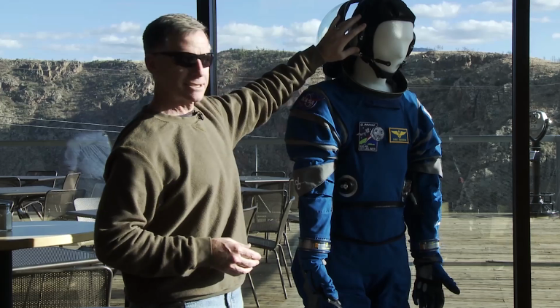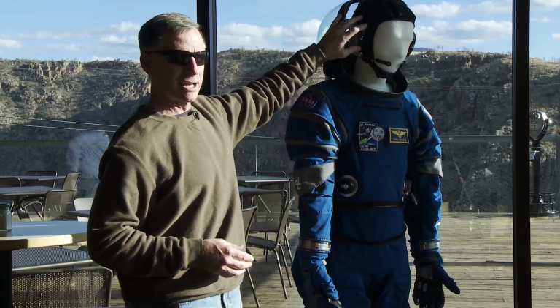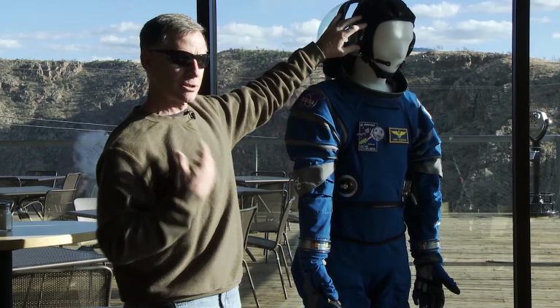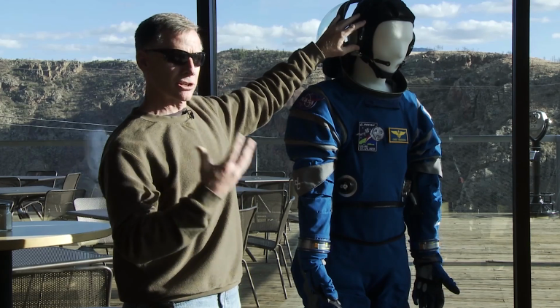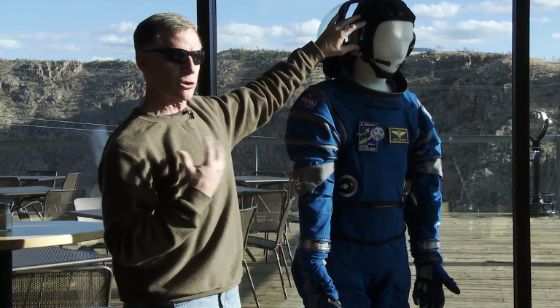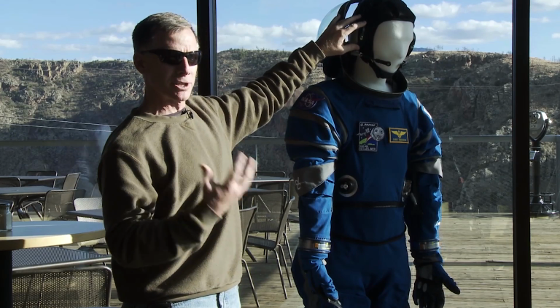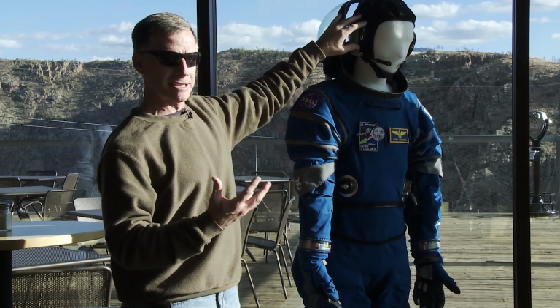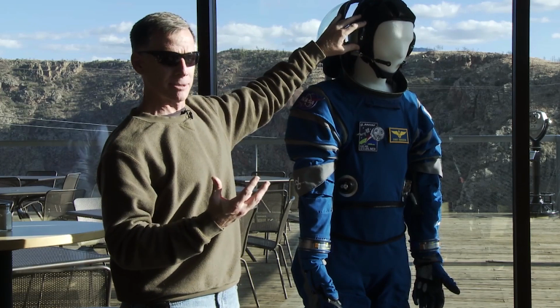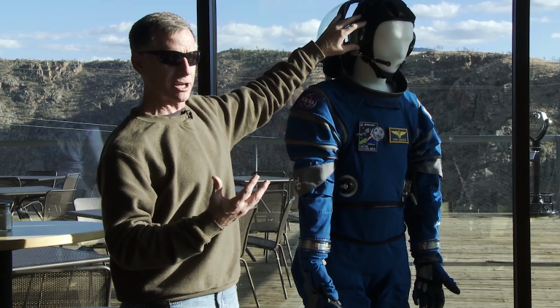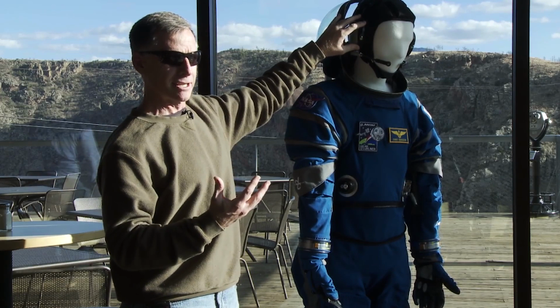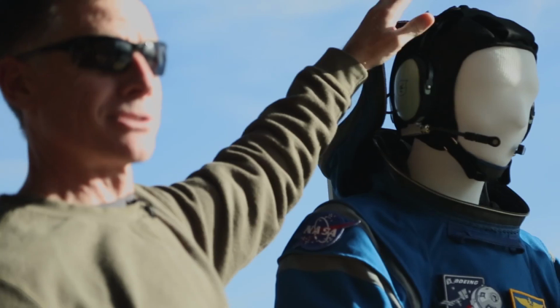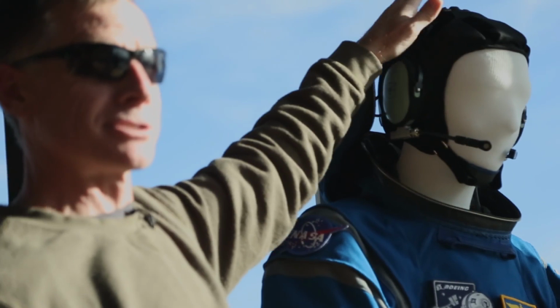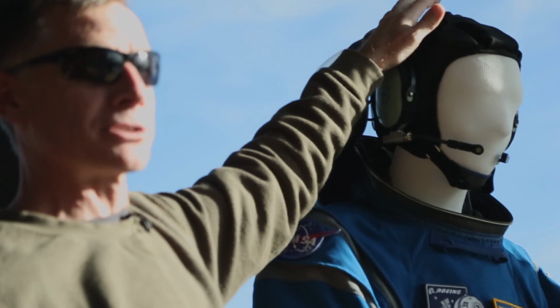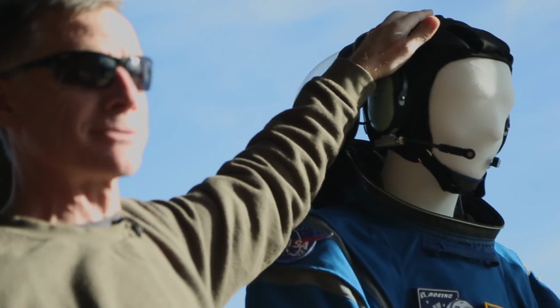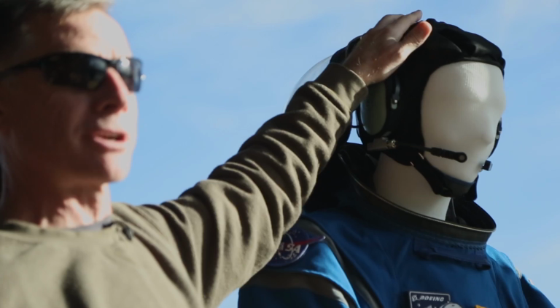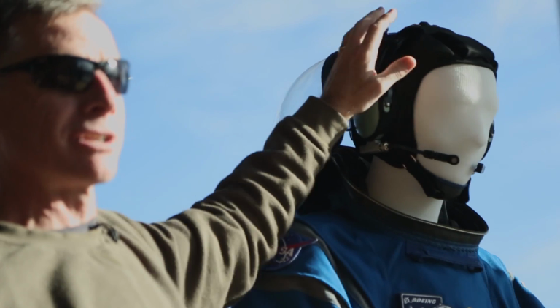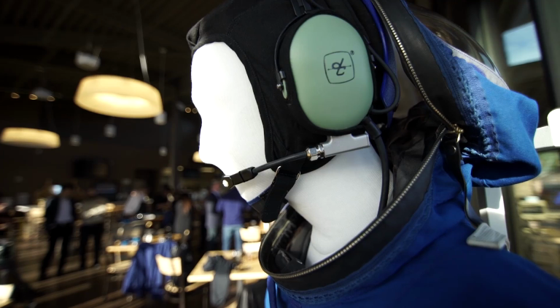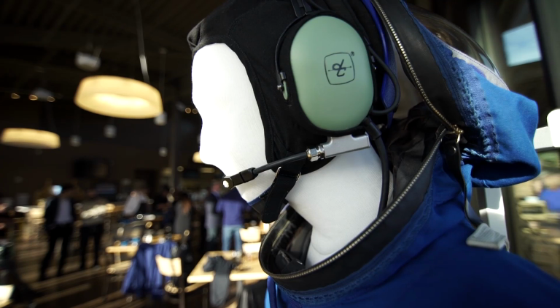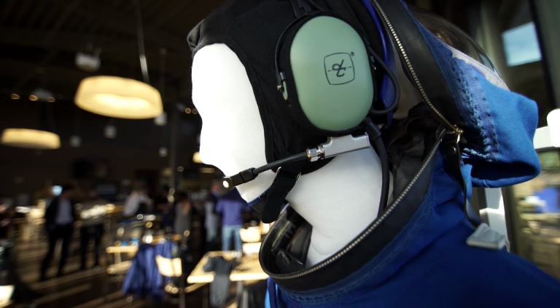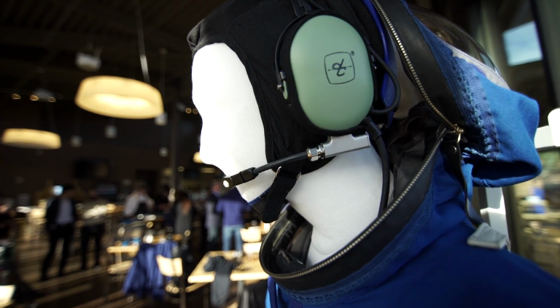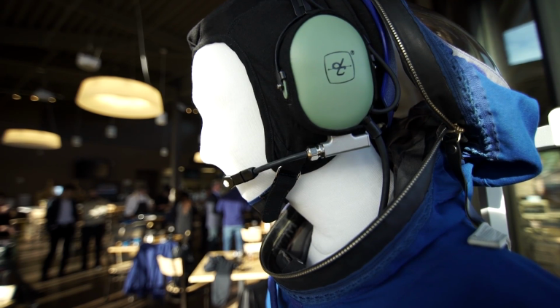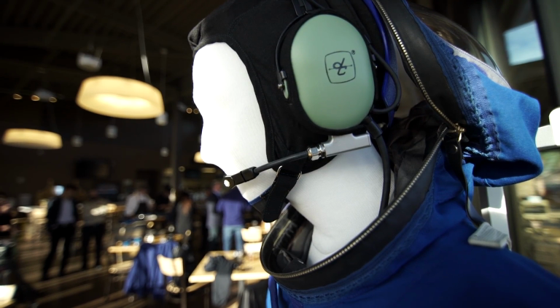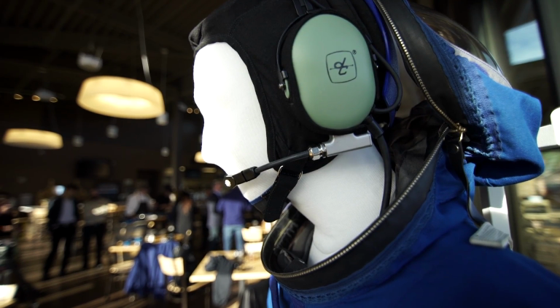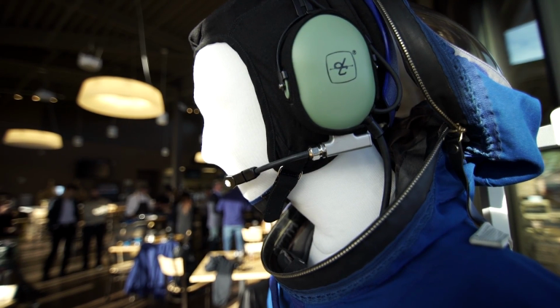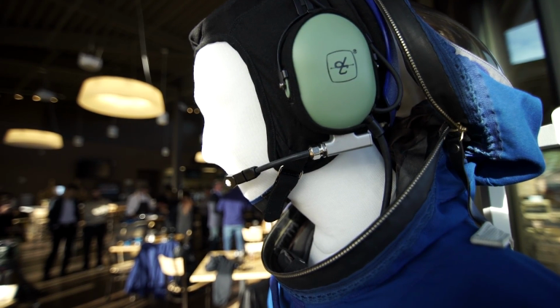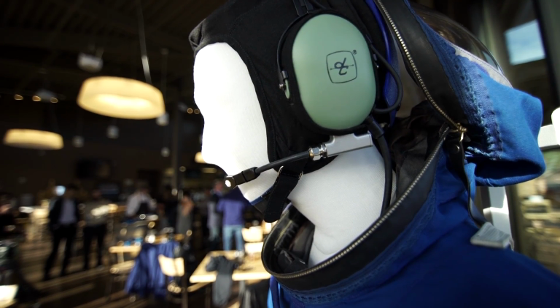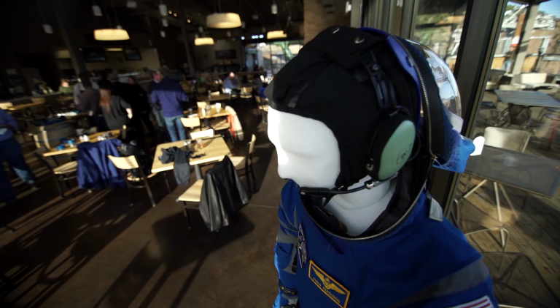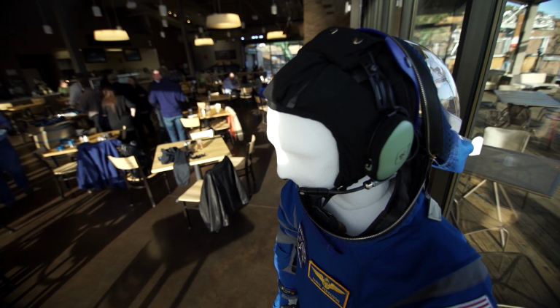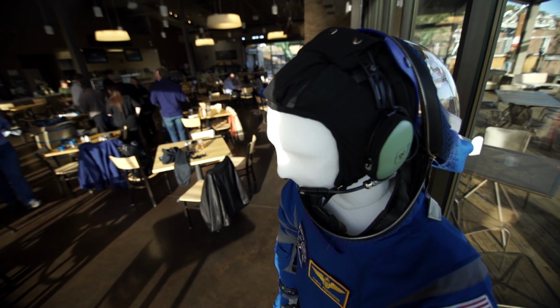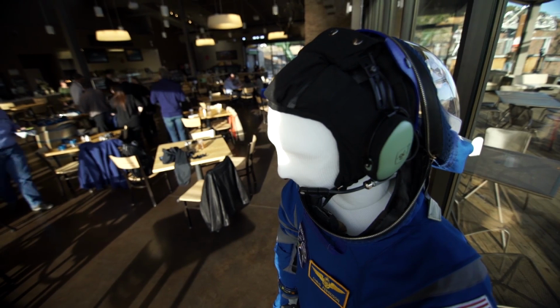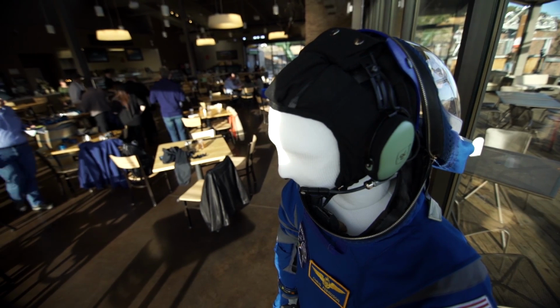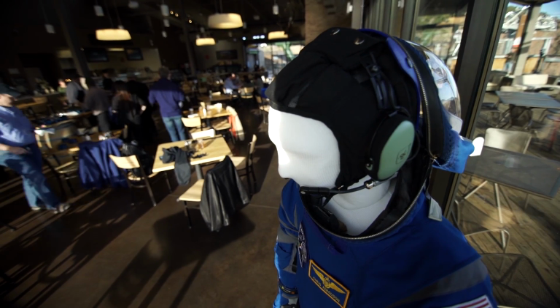Inside, the crew always has to communicate. So this is a protective cranial helmet with a similar headset that they use on the flight deck of an aircraft carrier.